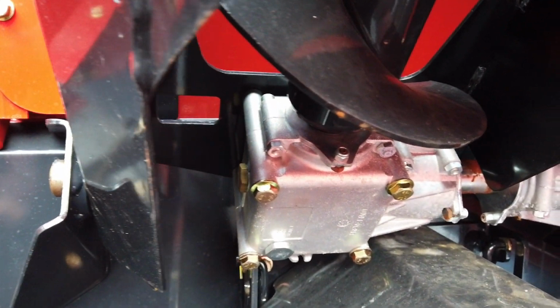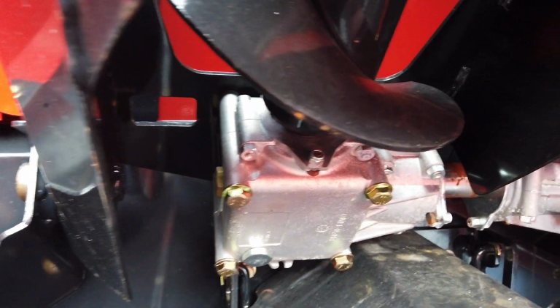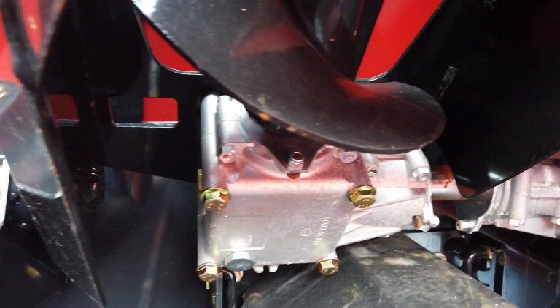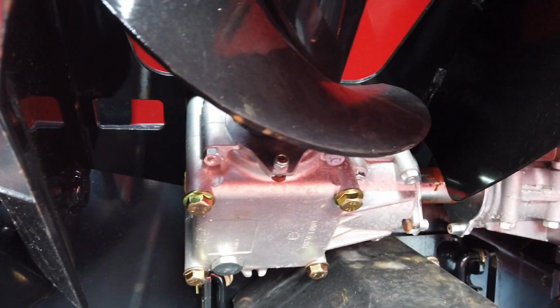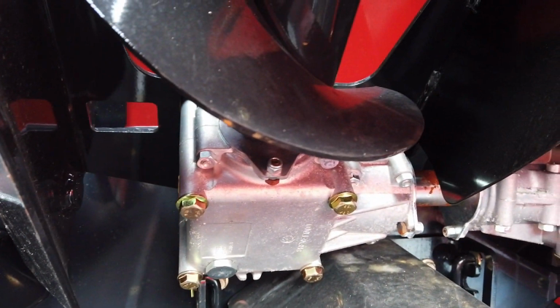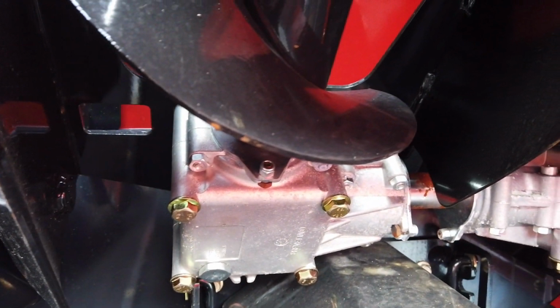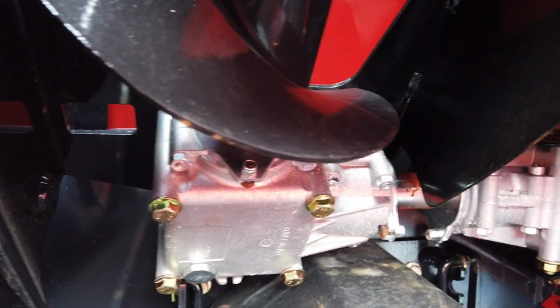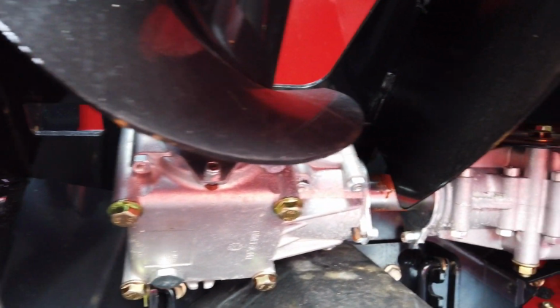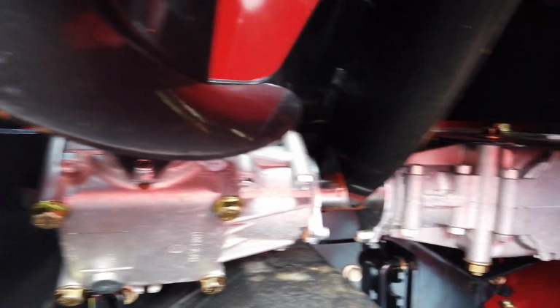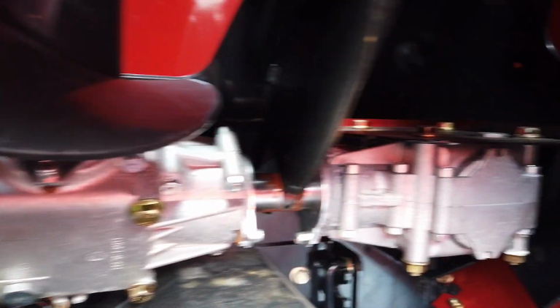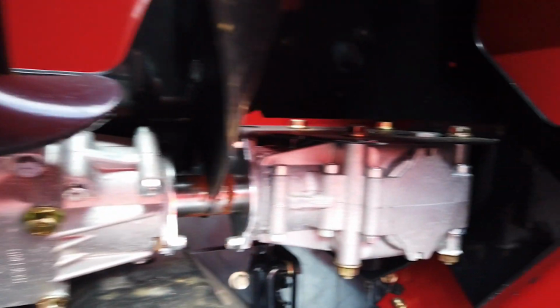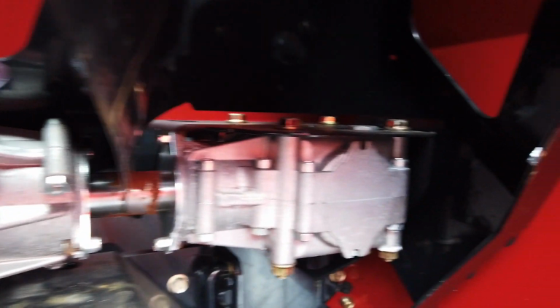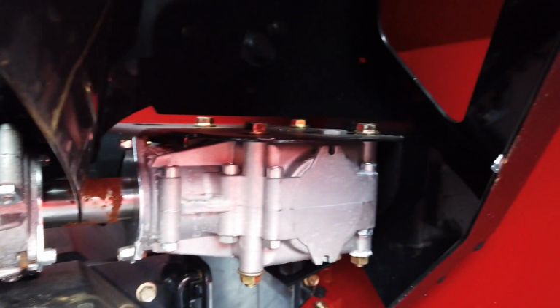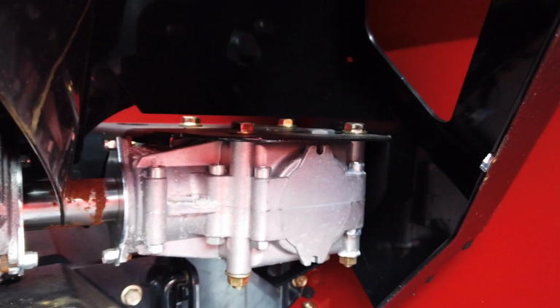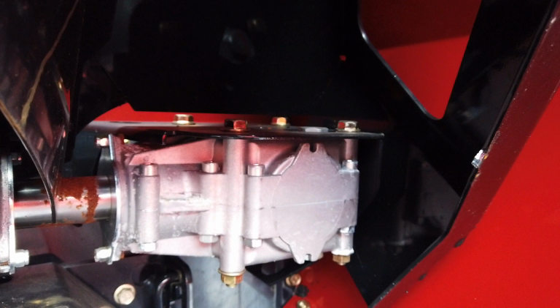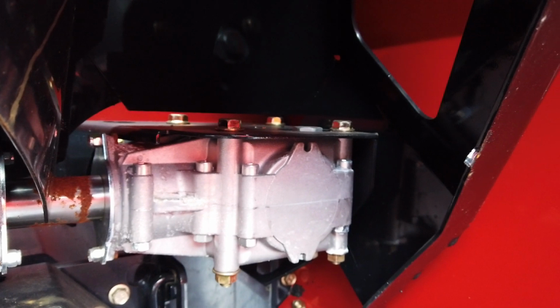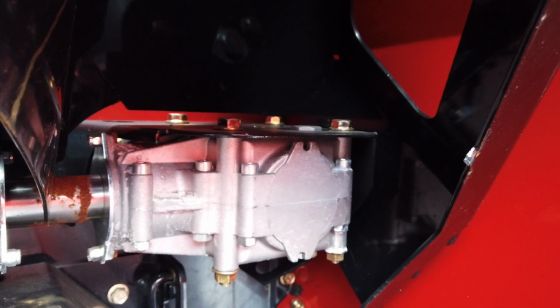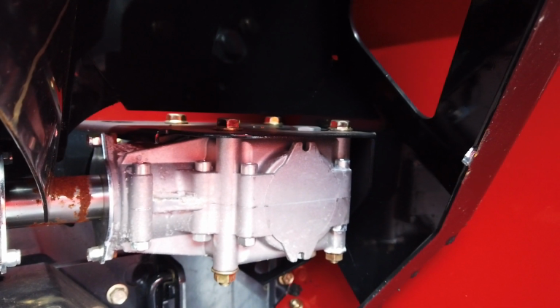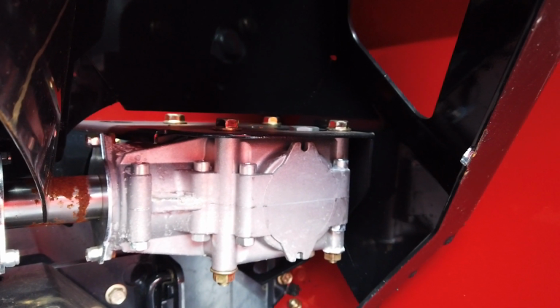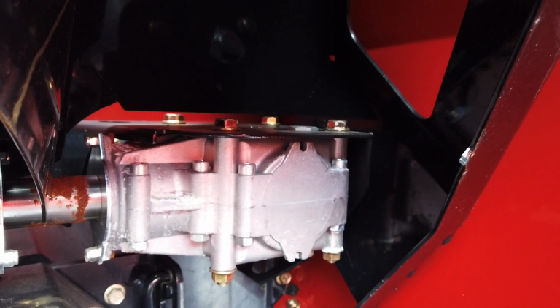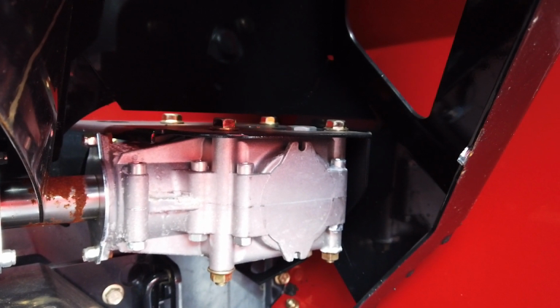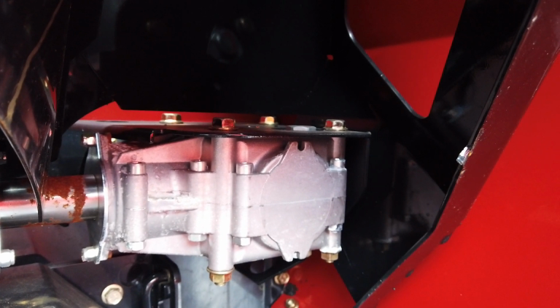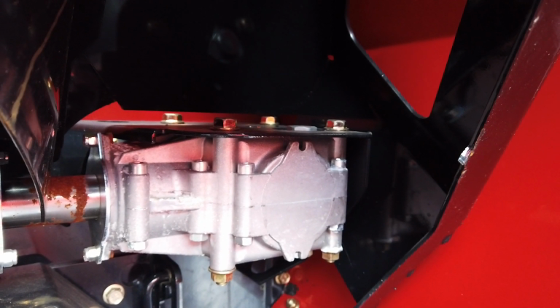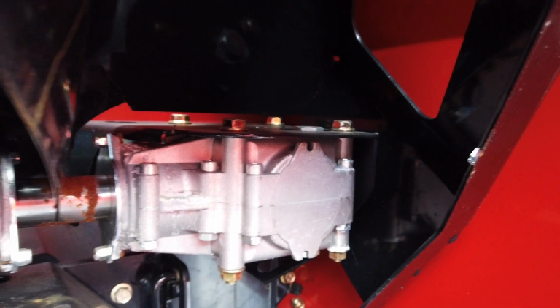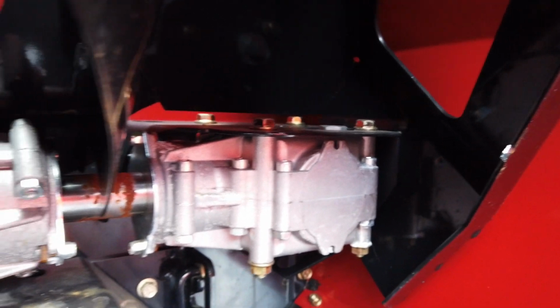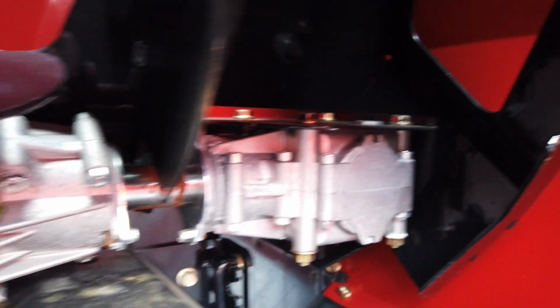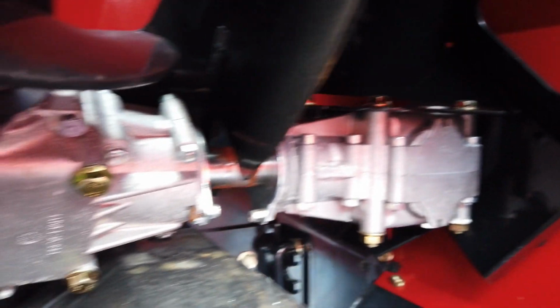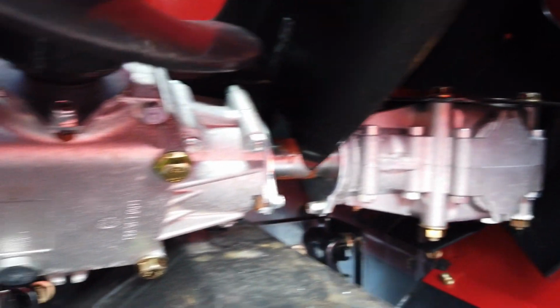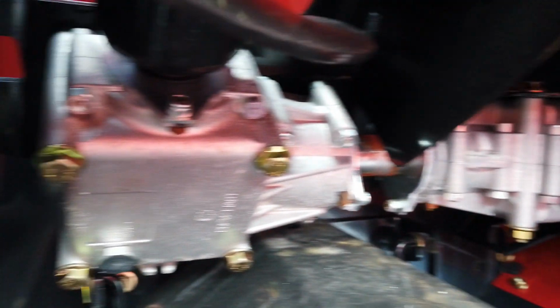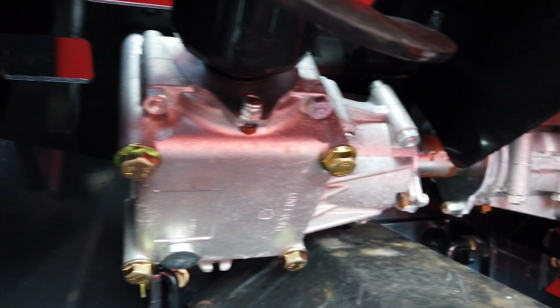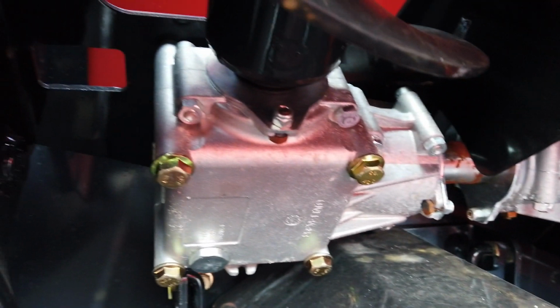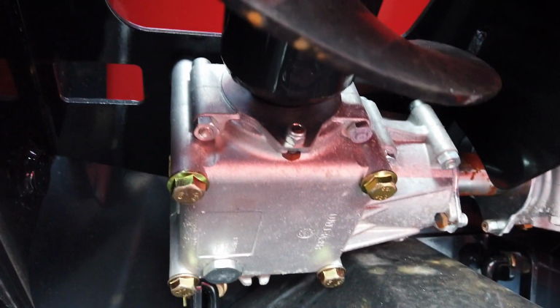Check the oil levels of both bubble-up gearboxes every winter or every 300 hours.